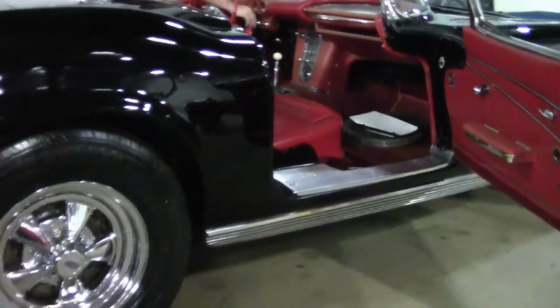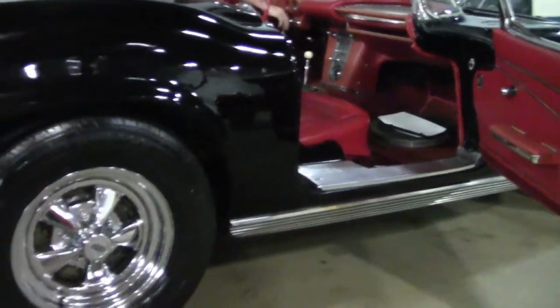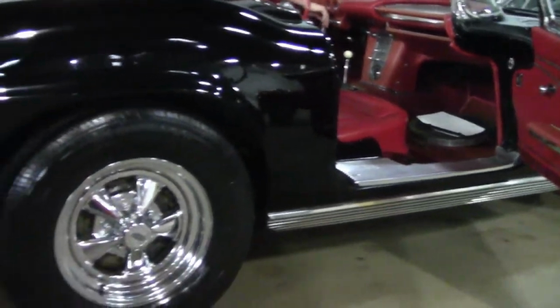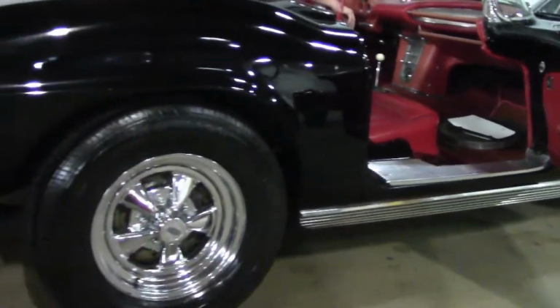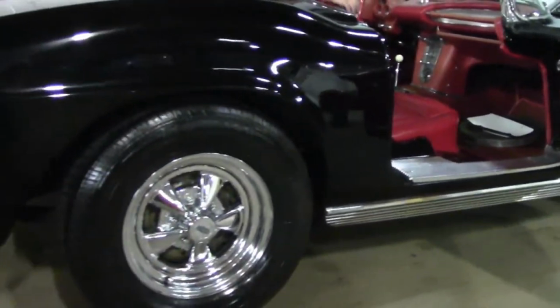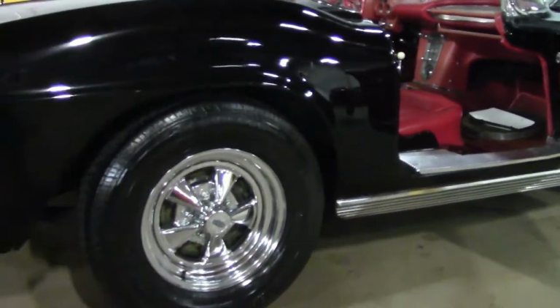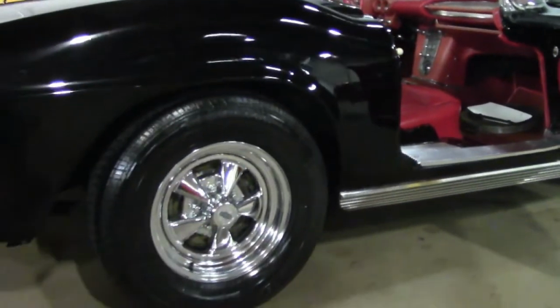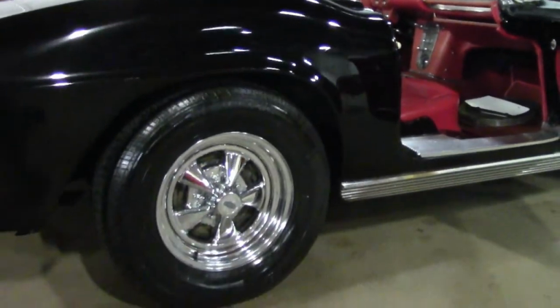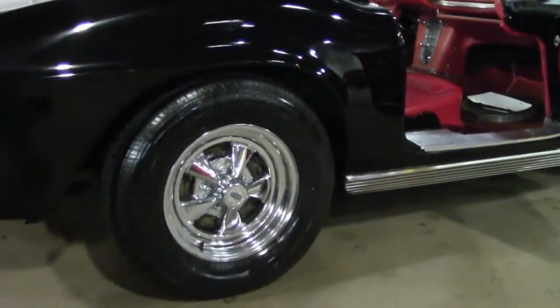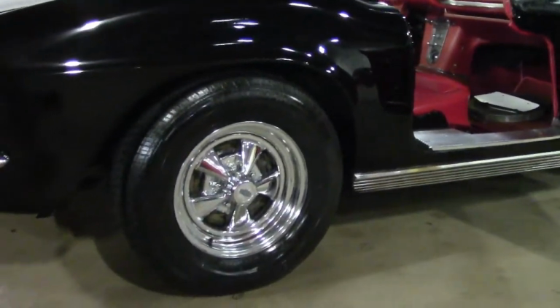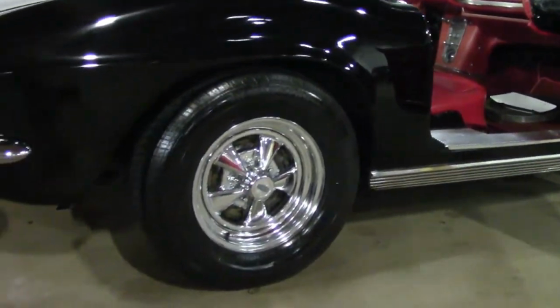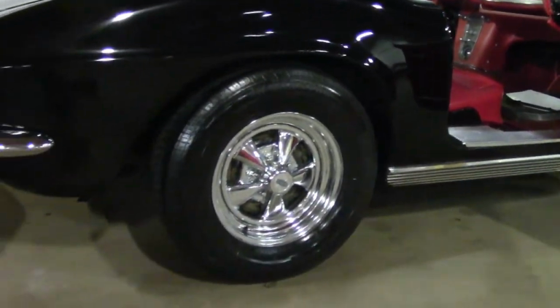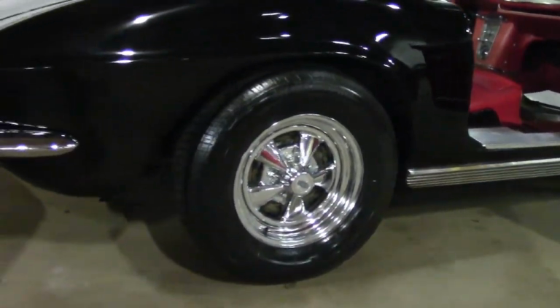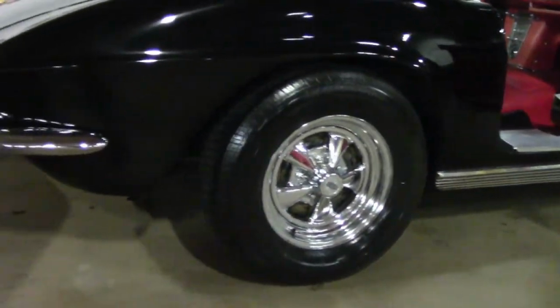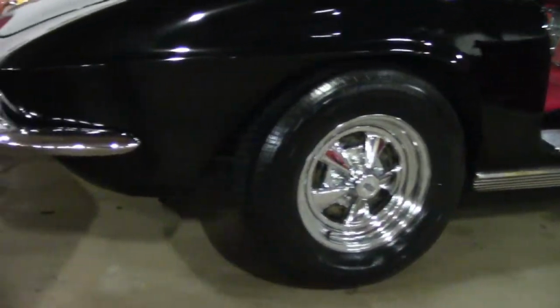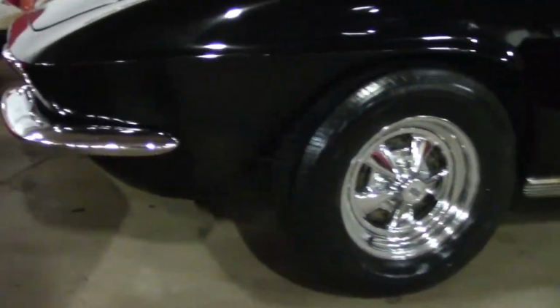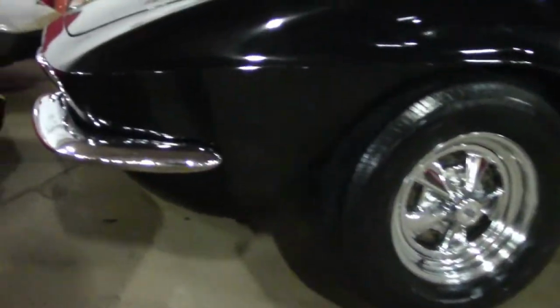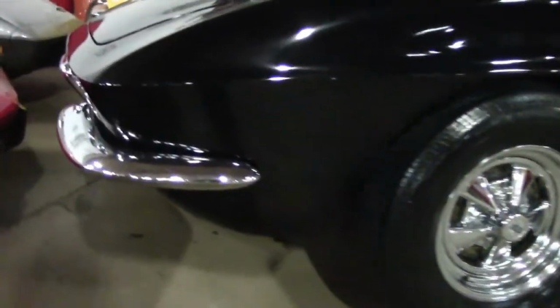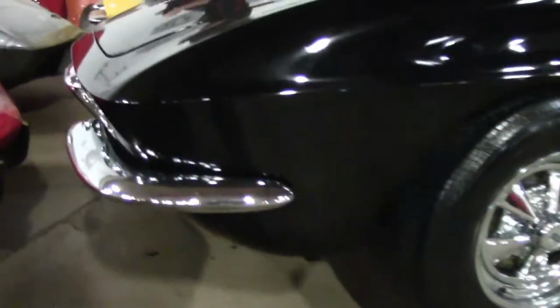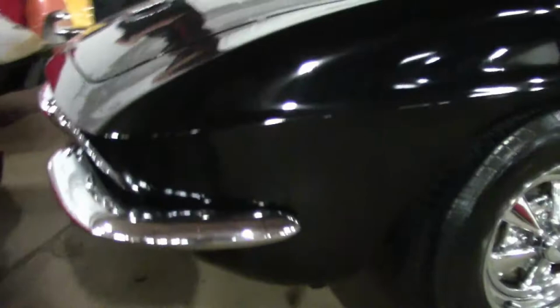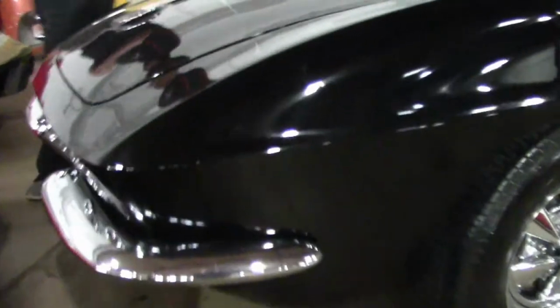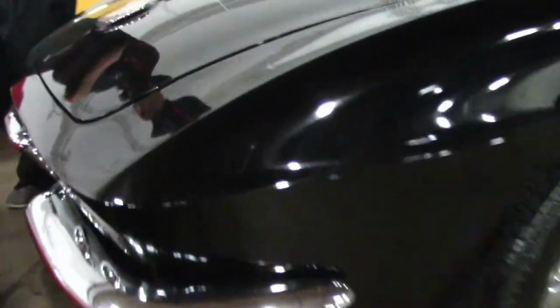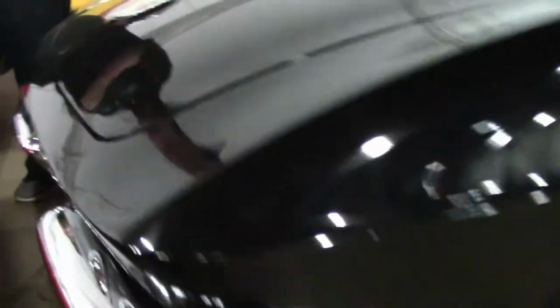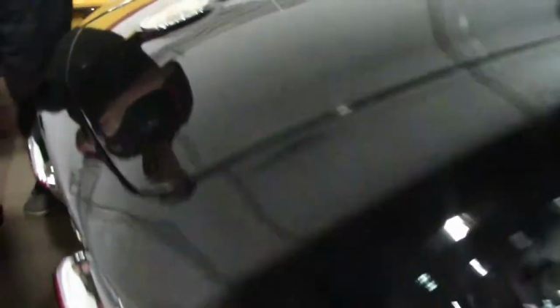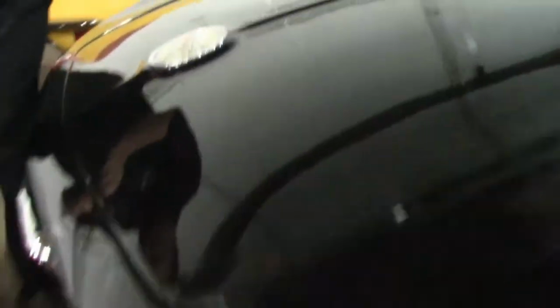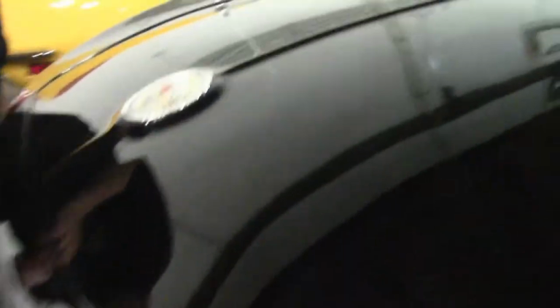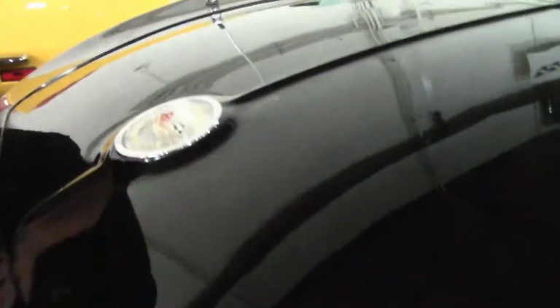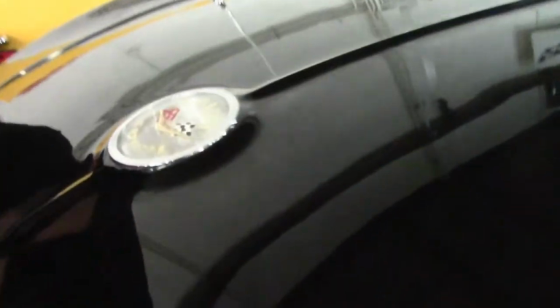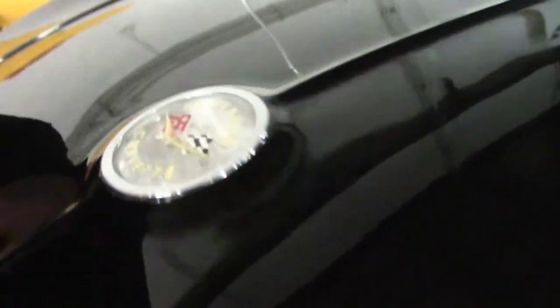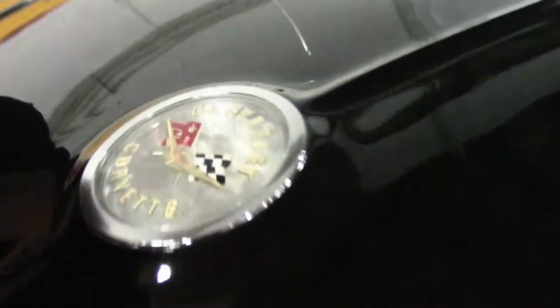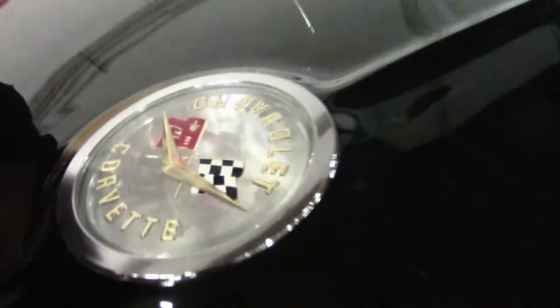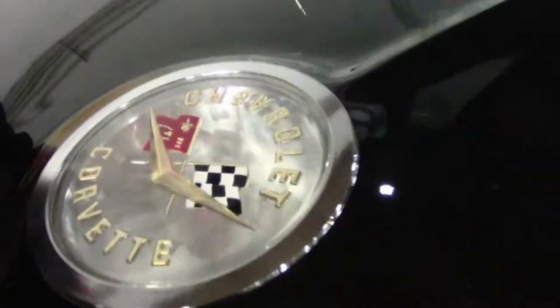Once we have done our carburetor adjustments, the car will run and drive. It makes a good little project car to run and drive.